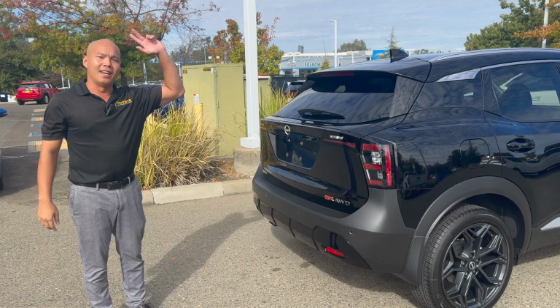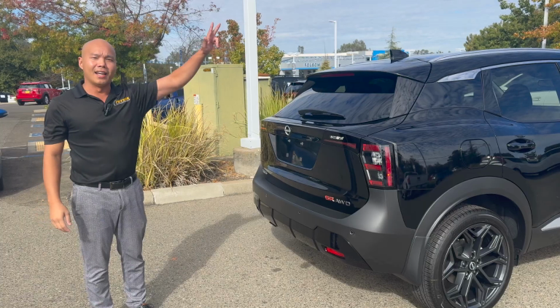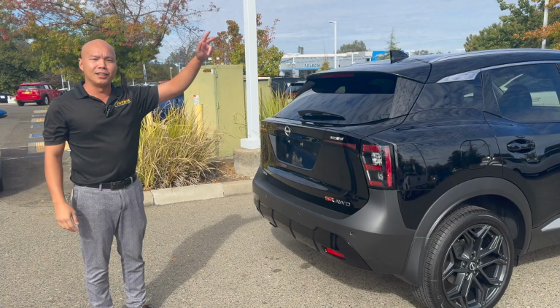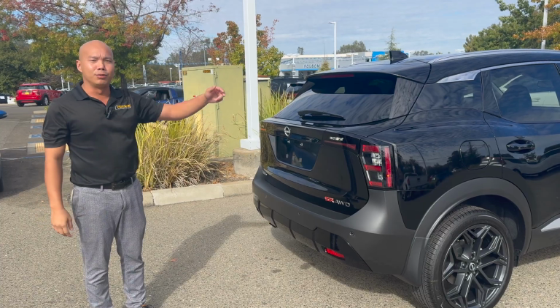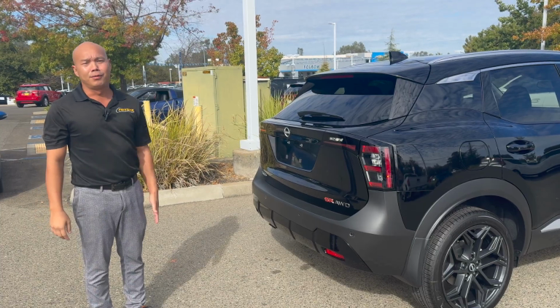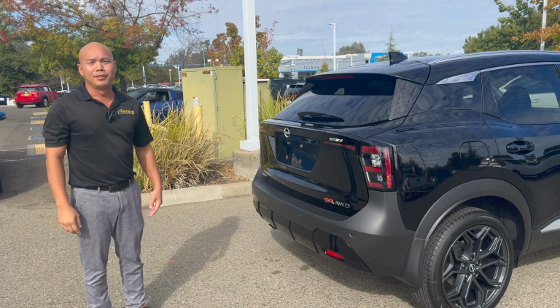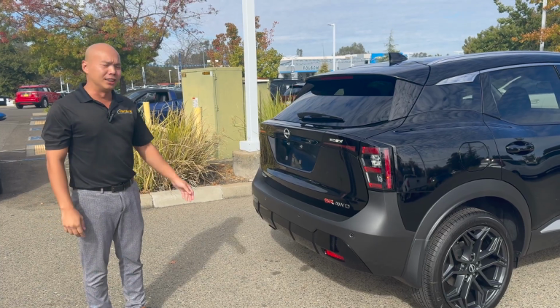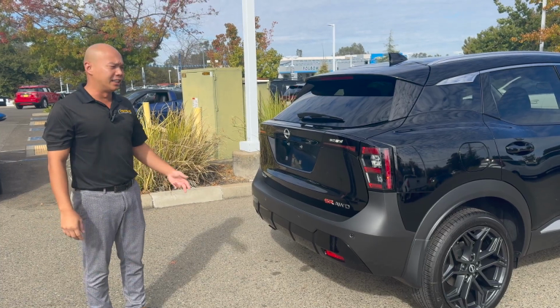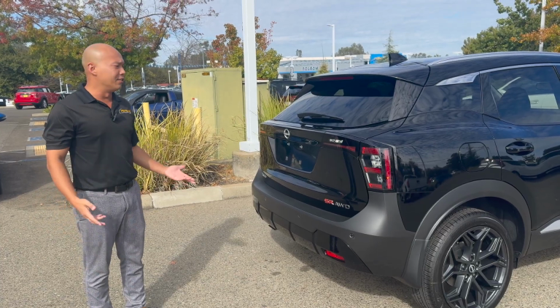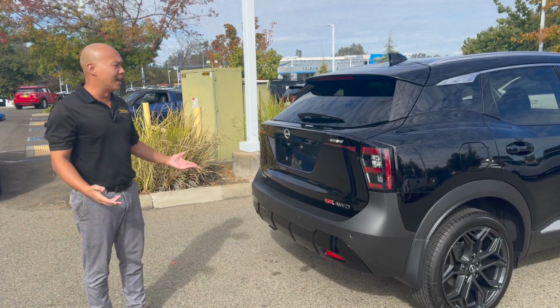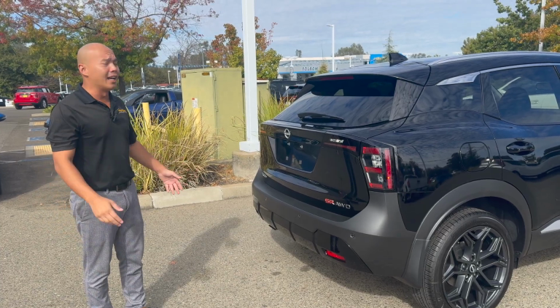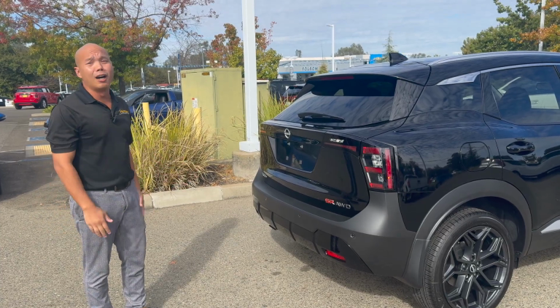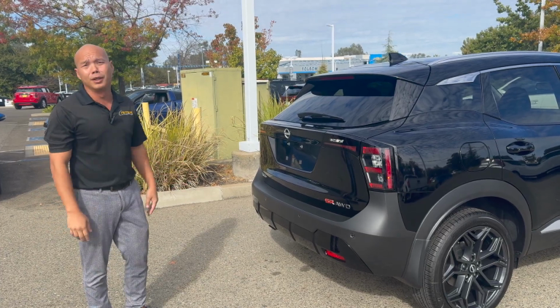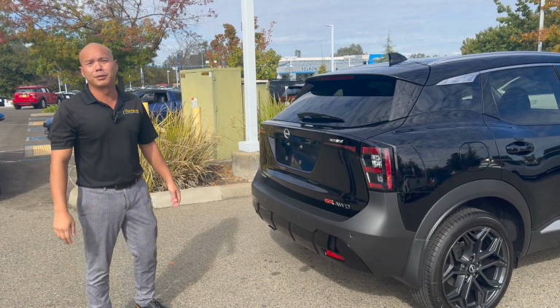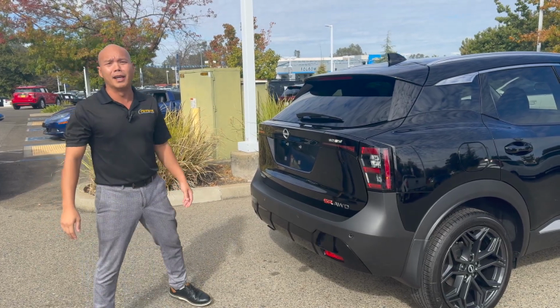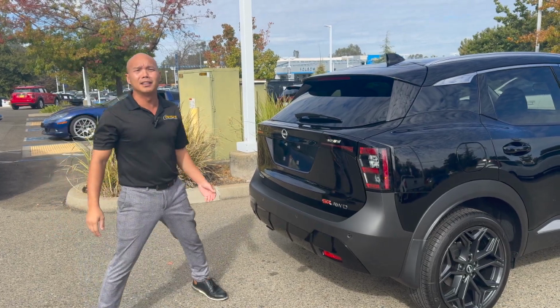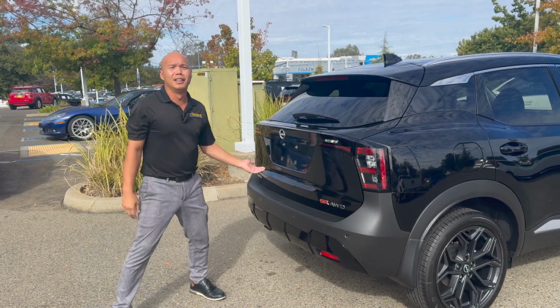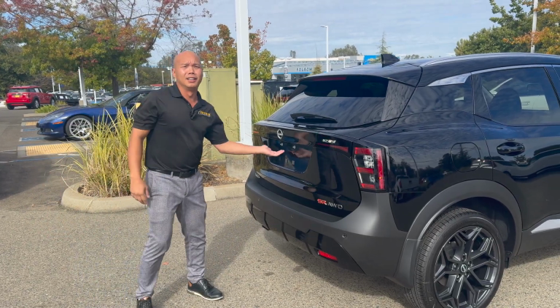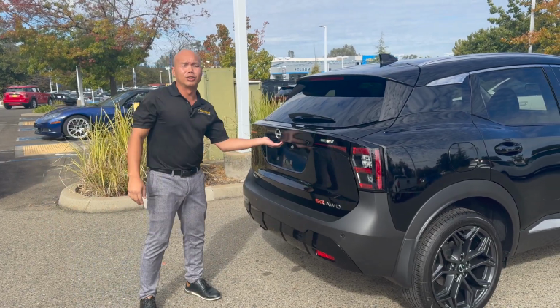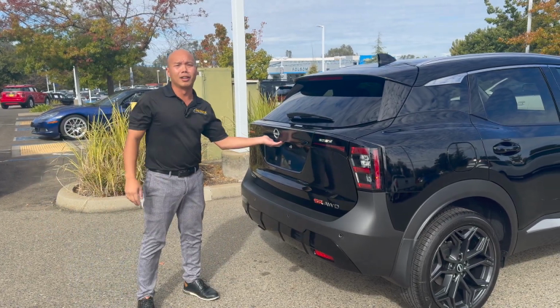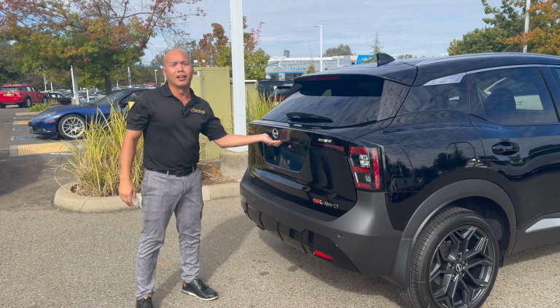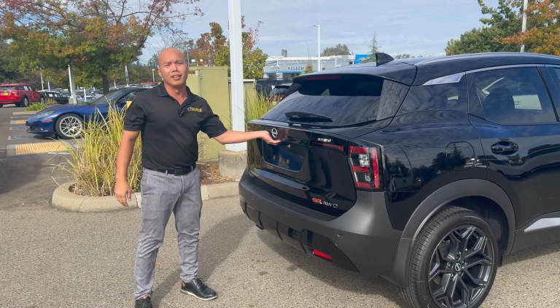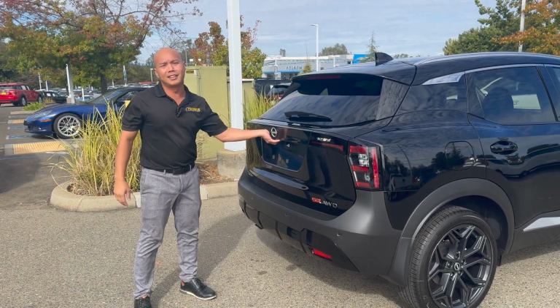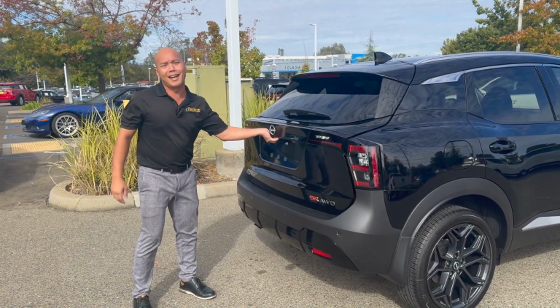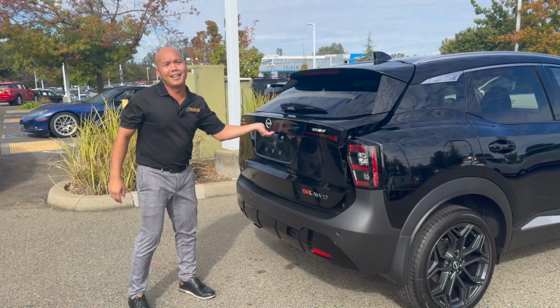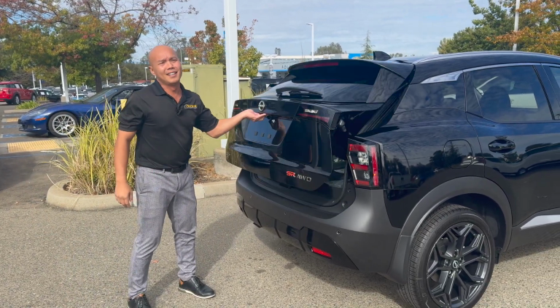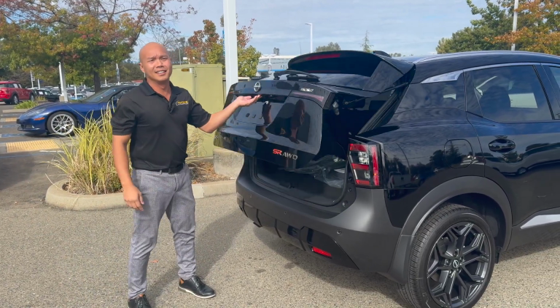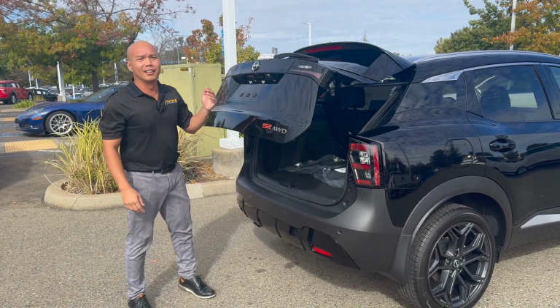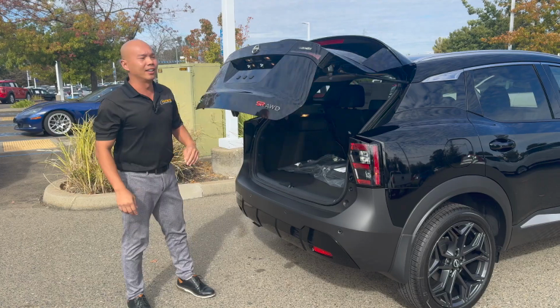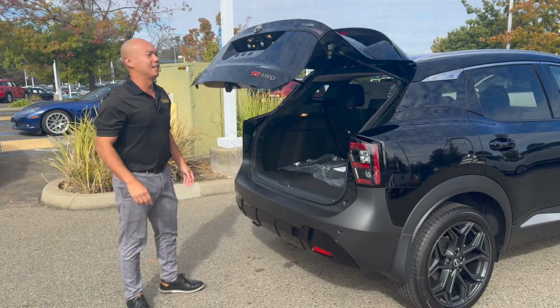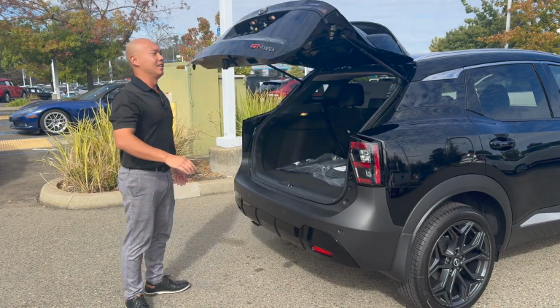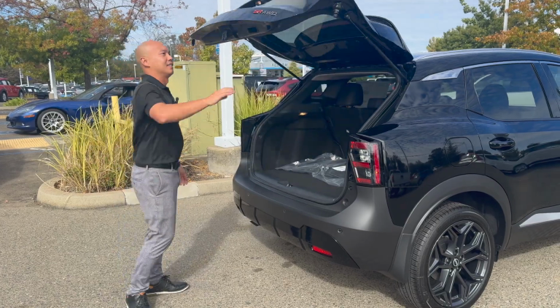Alright guys, just to give you an idea of how much space the trunk area has, let's take a look at this.